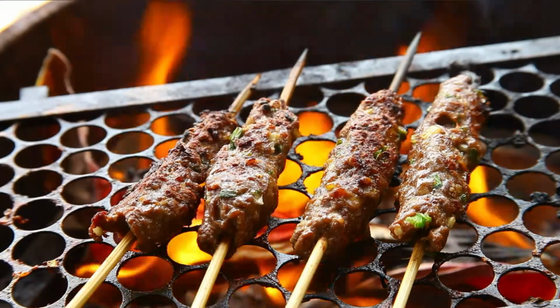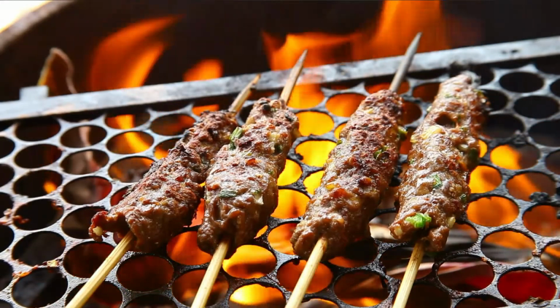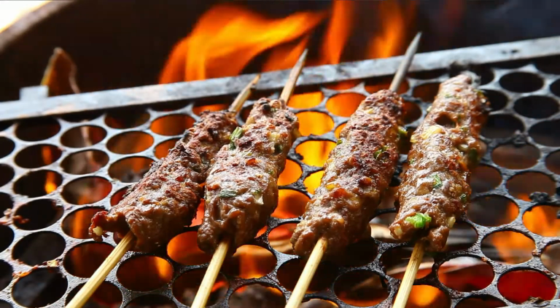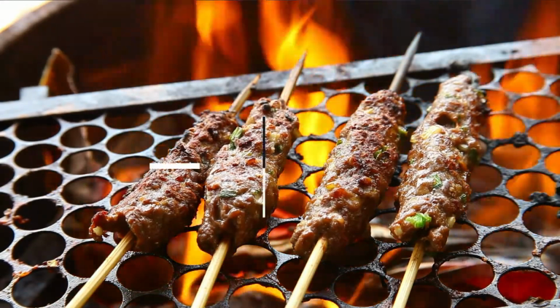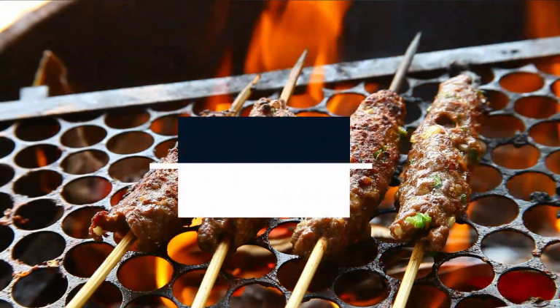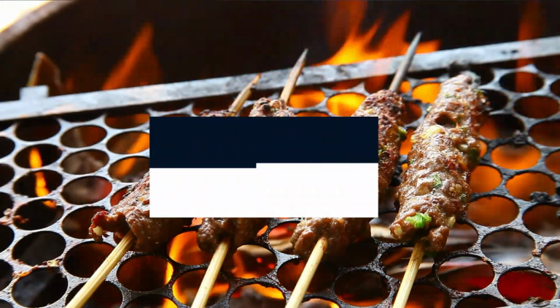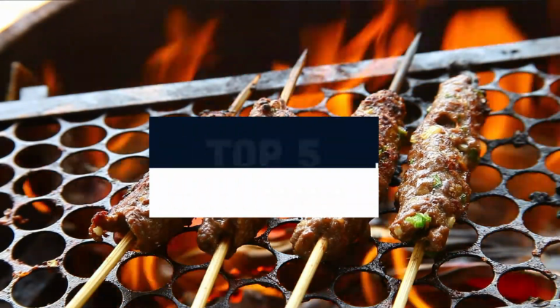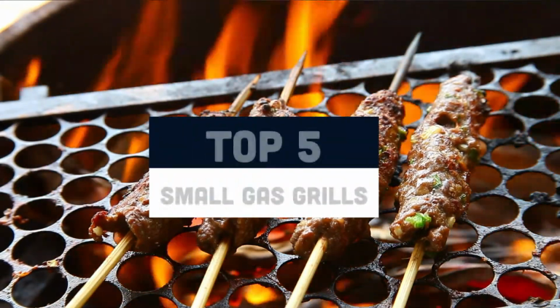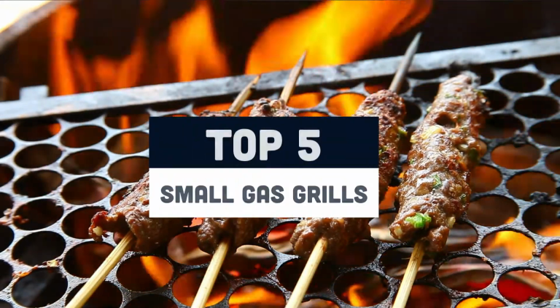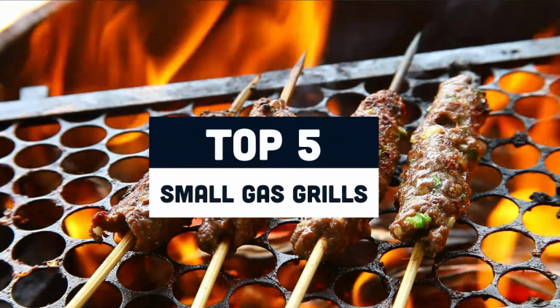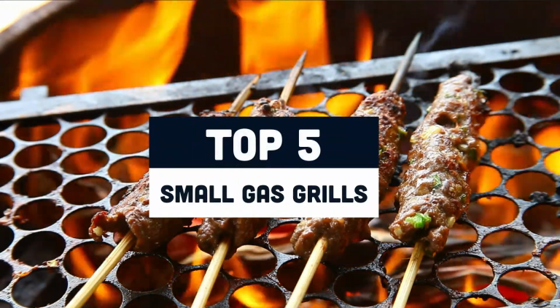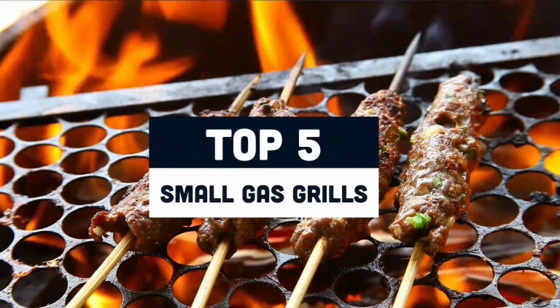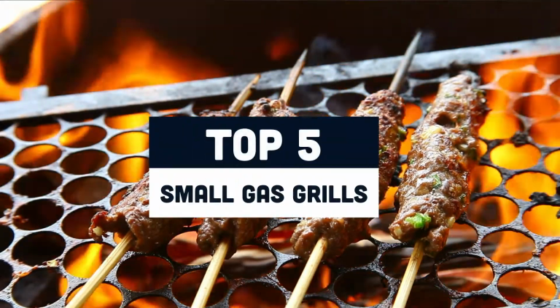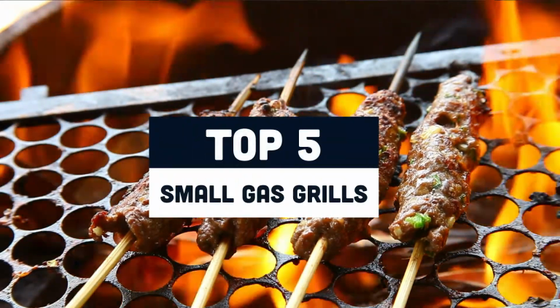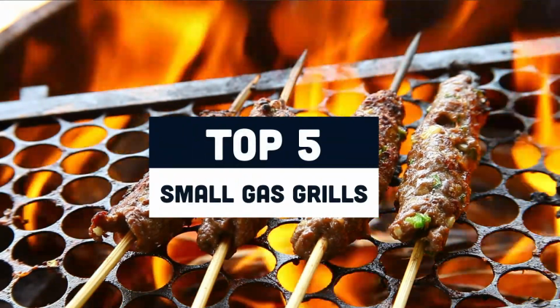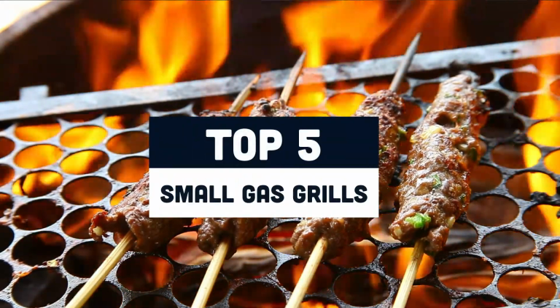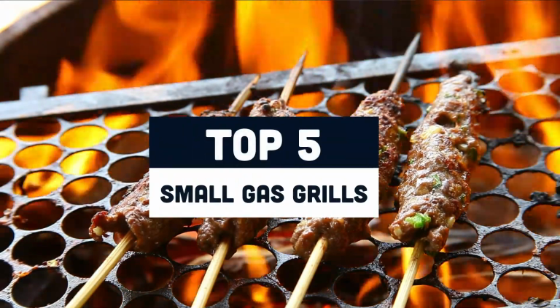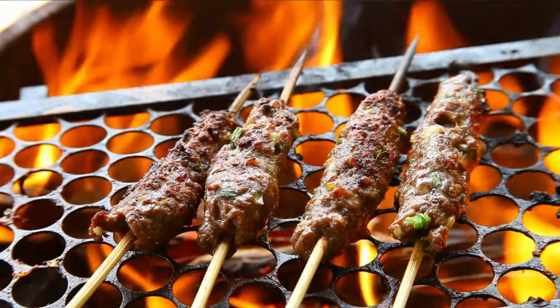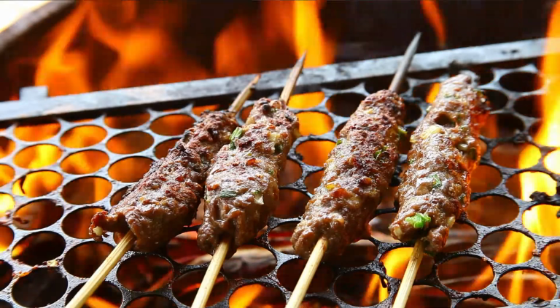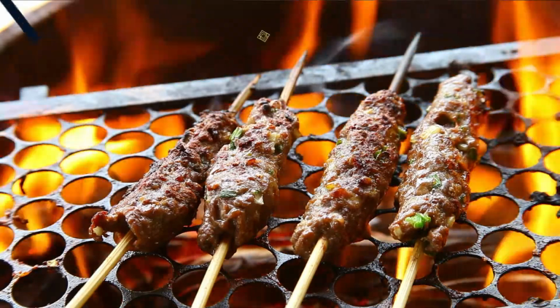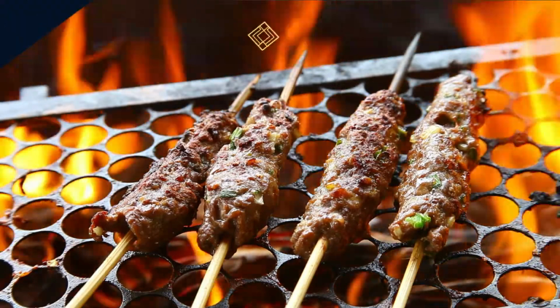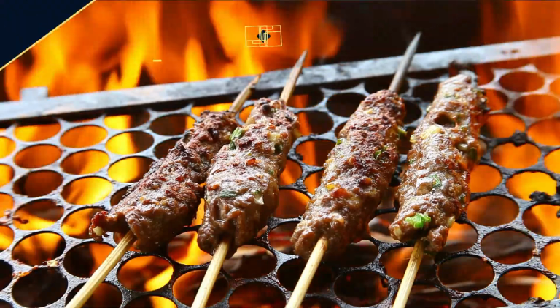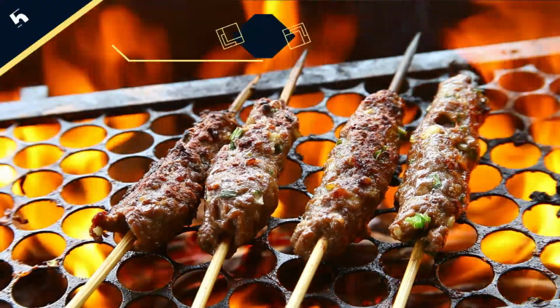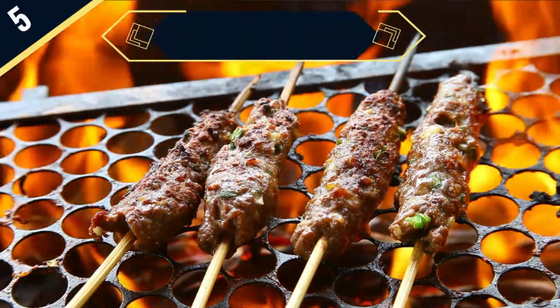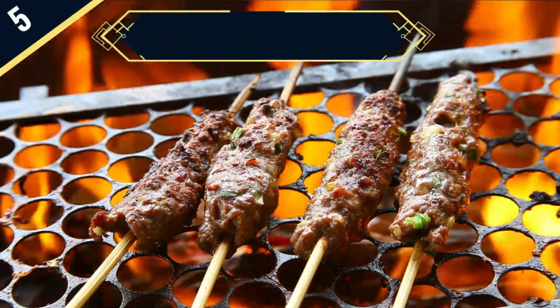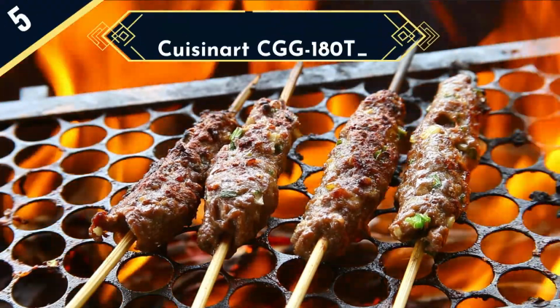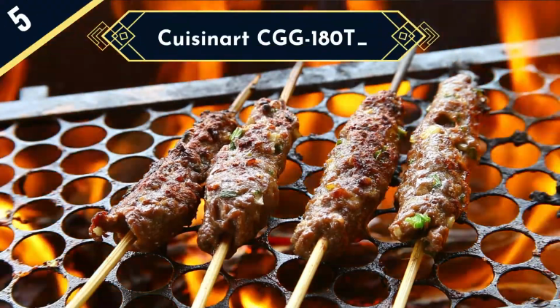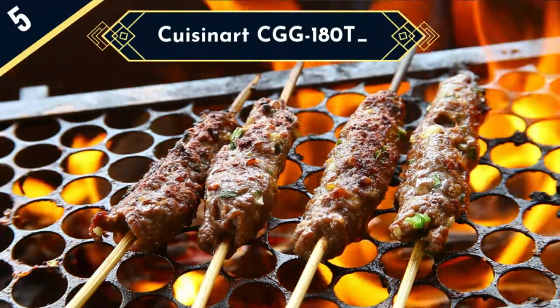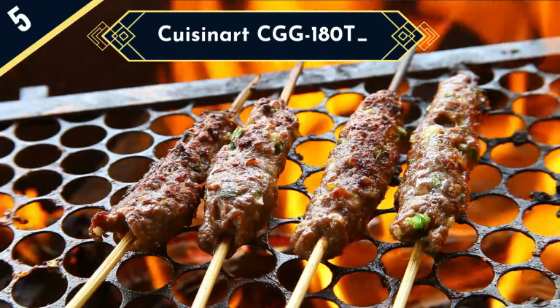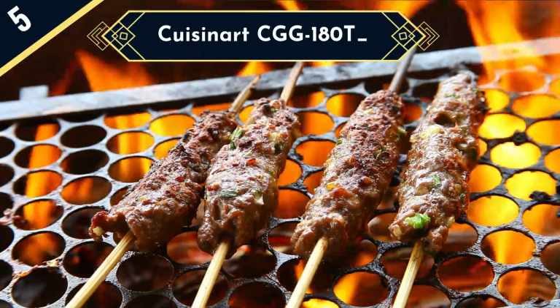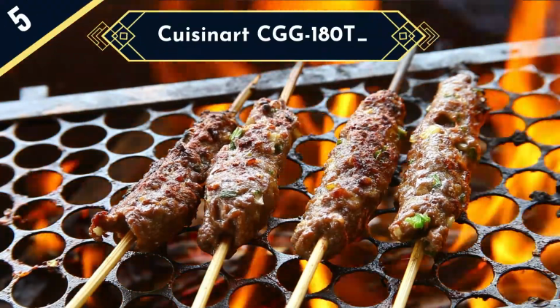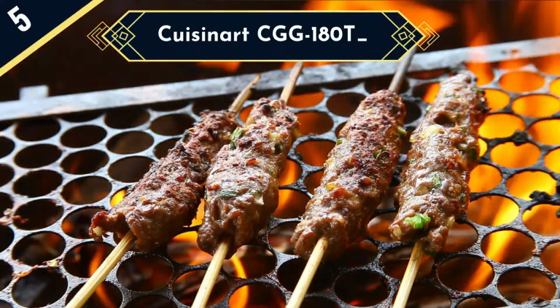Today we are going to review the top 5 small gas grills of this year, and we are going to start our list with the Cuisinart CGG-180T.